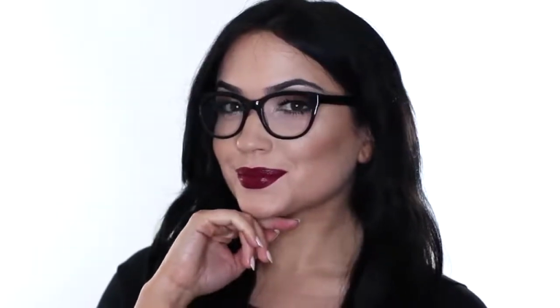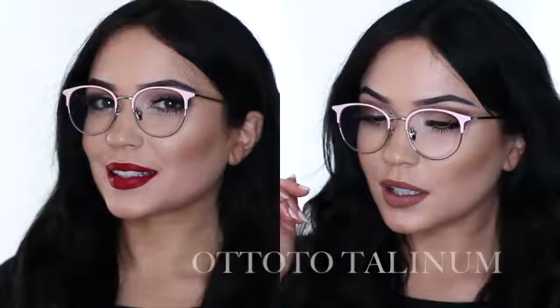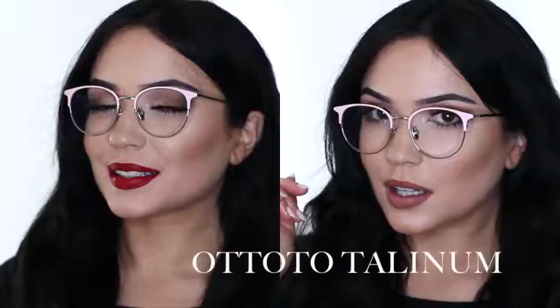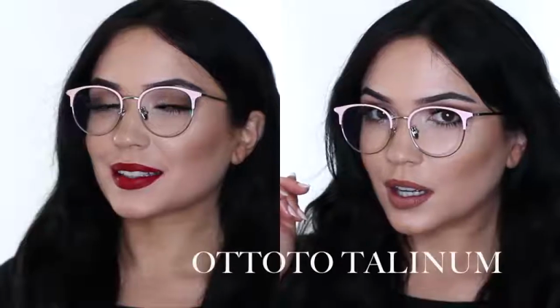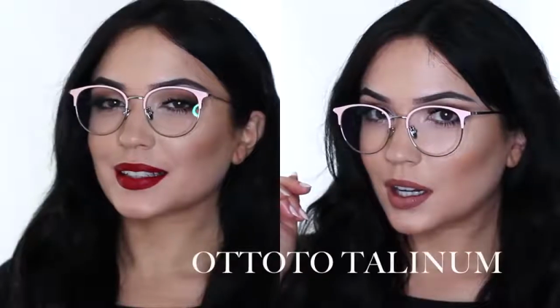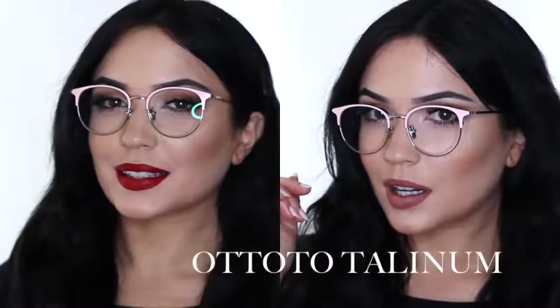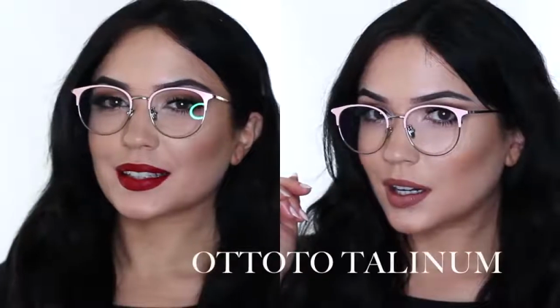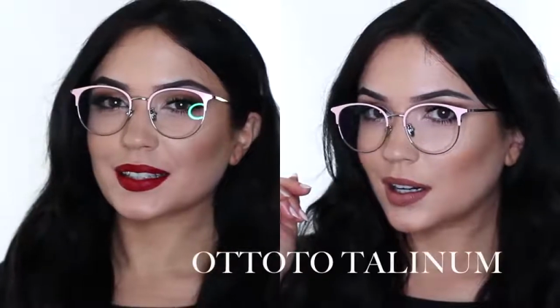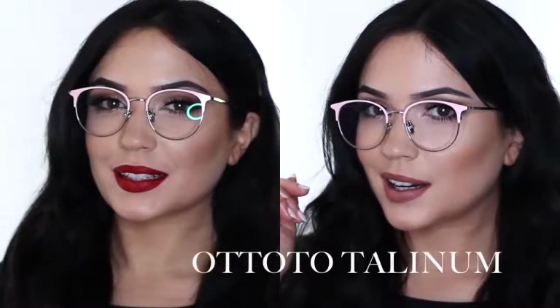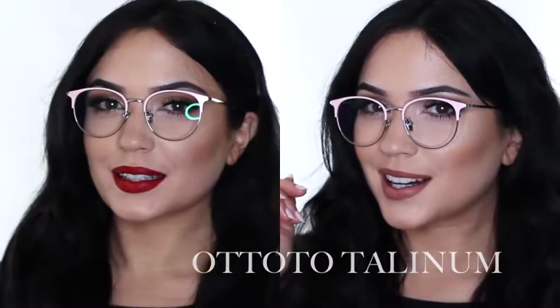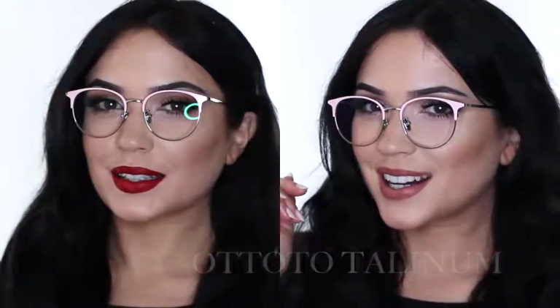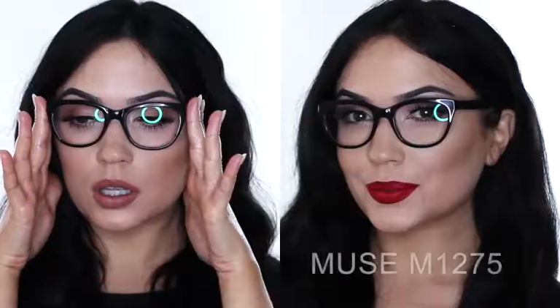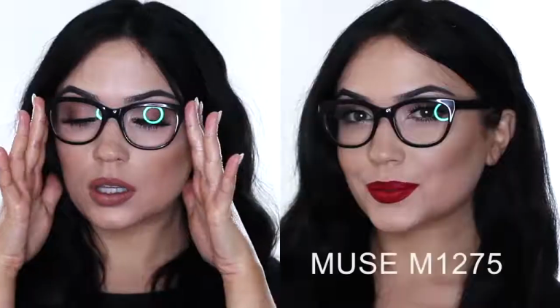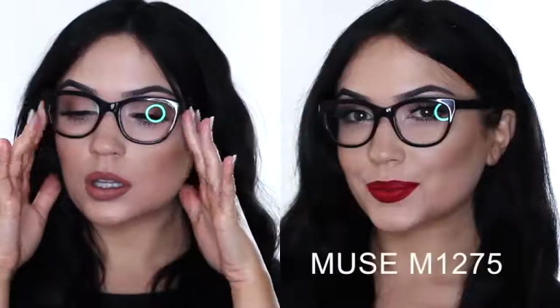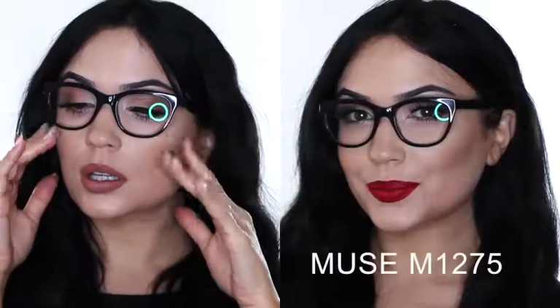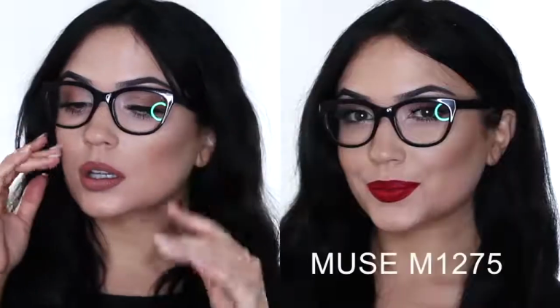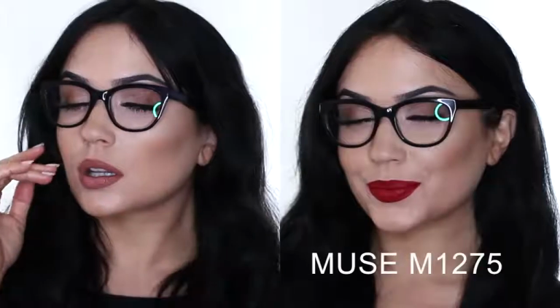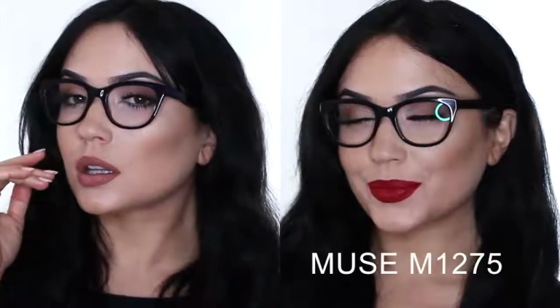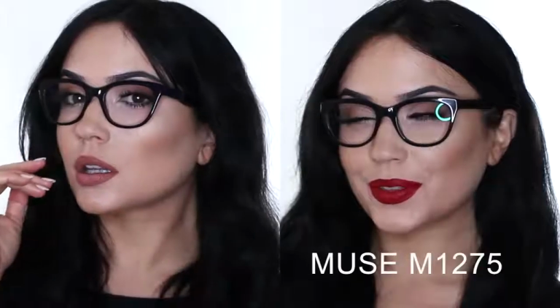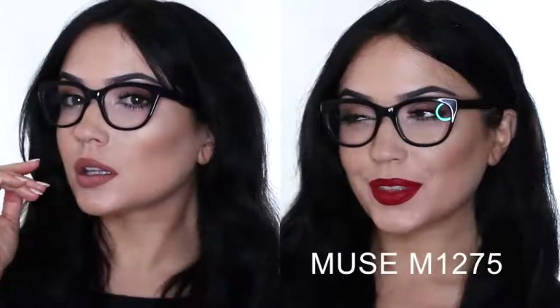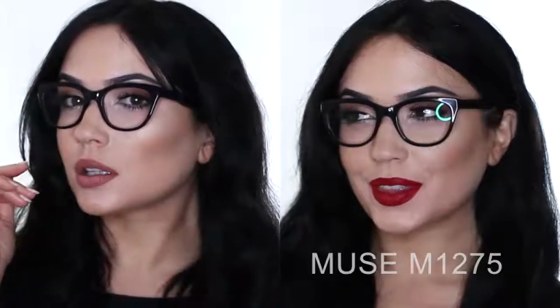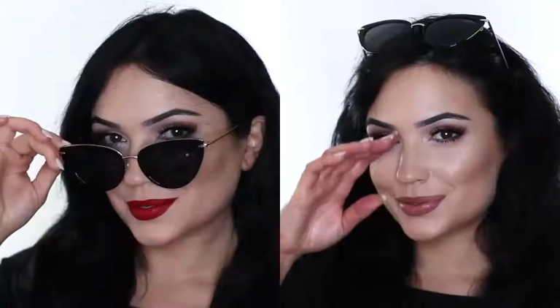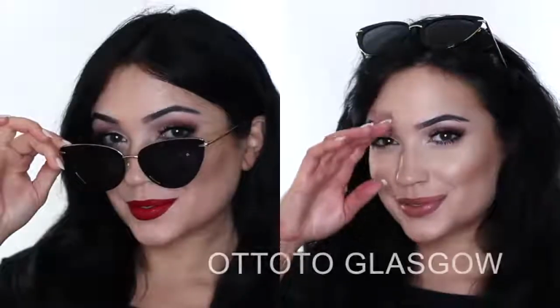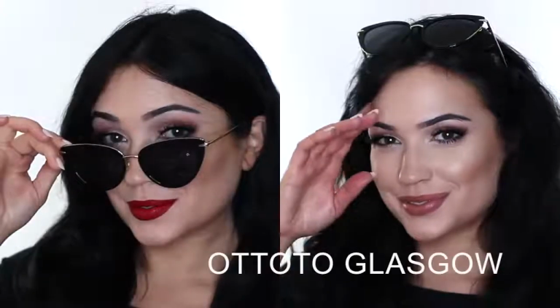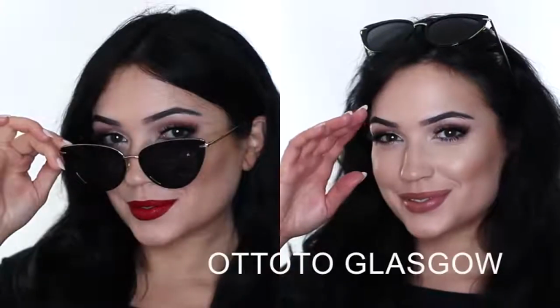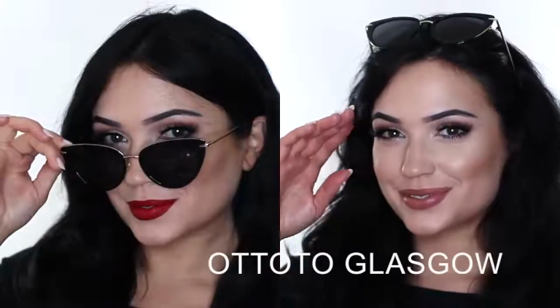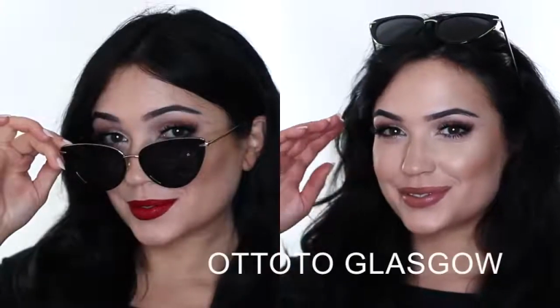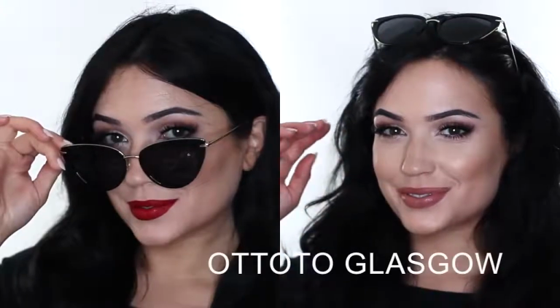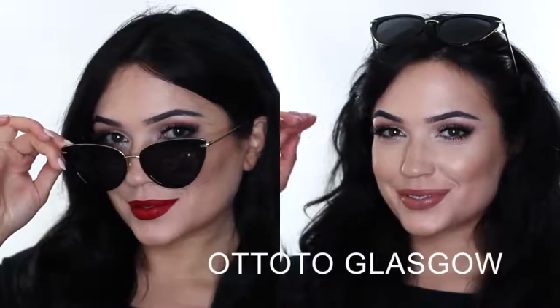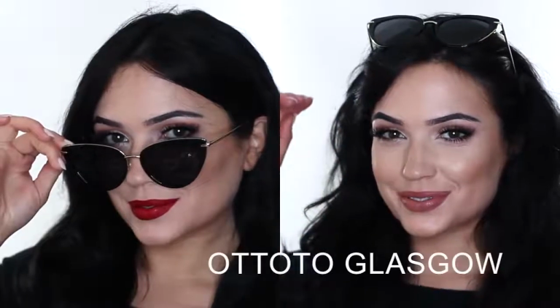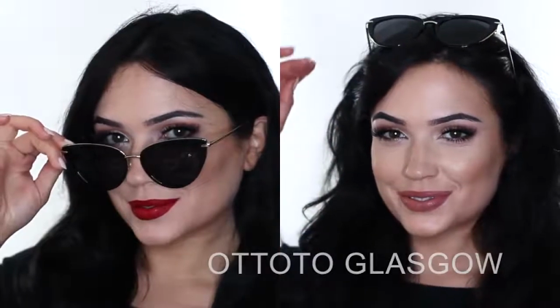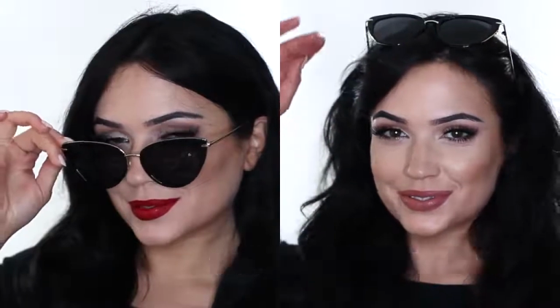If in doubt, always go nude or red — it works pretty much every time.